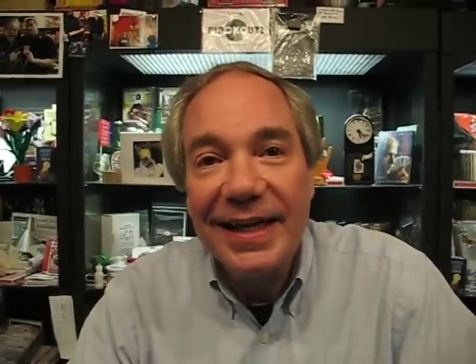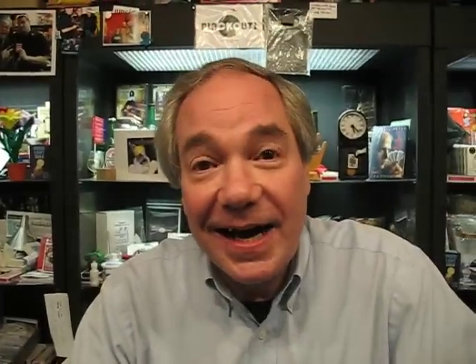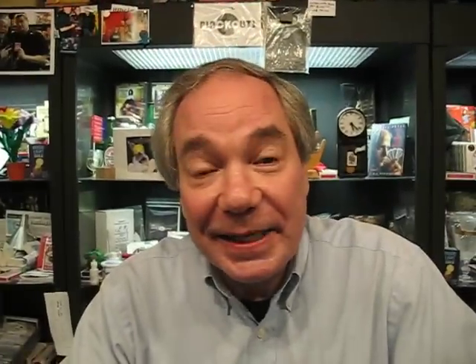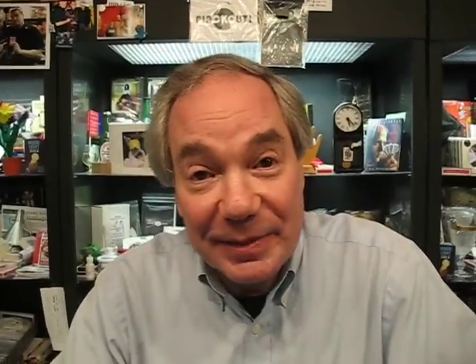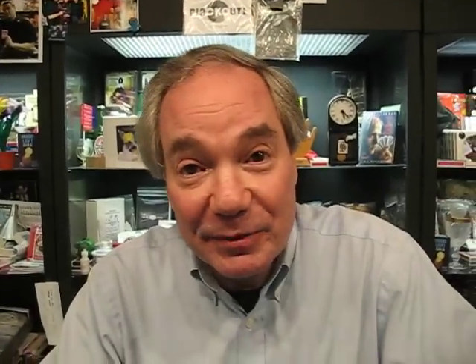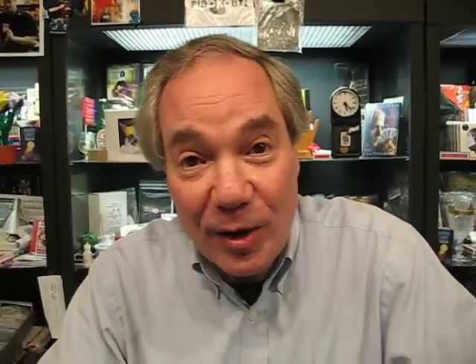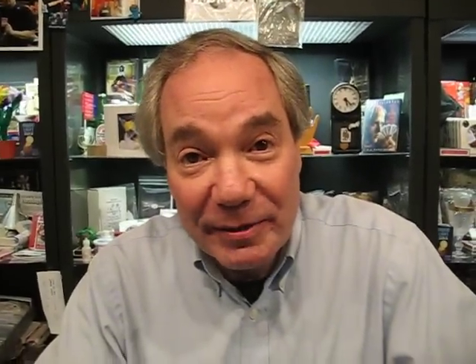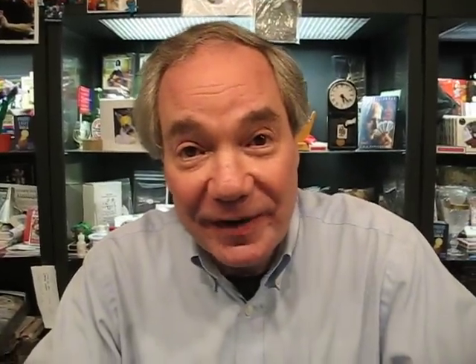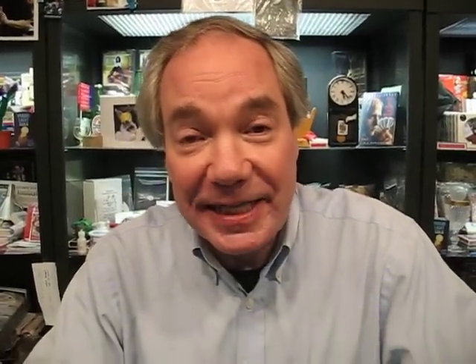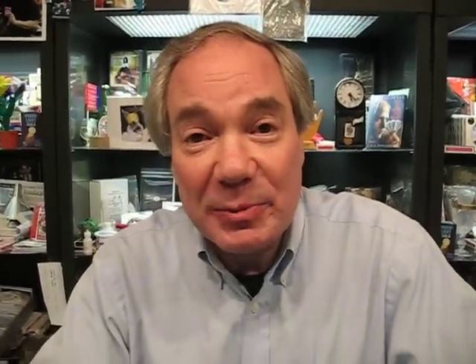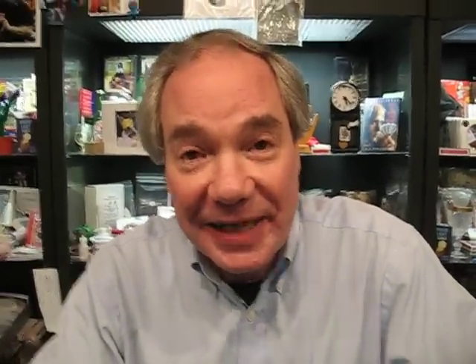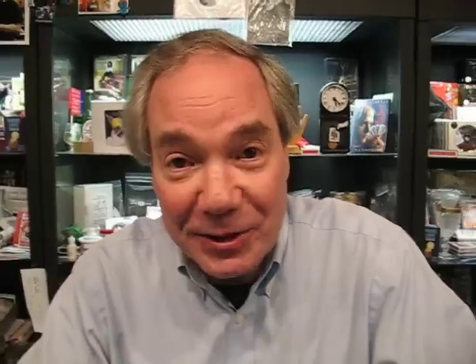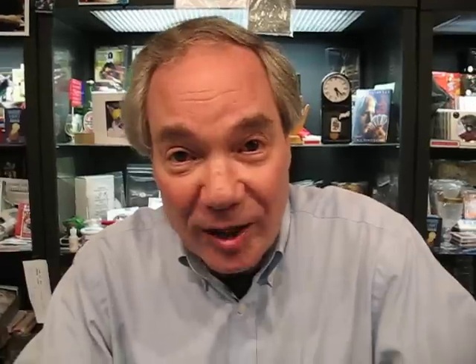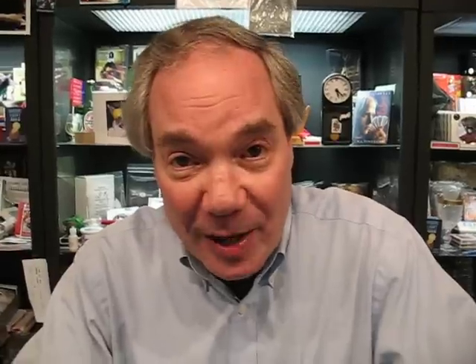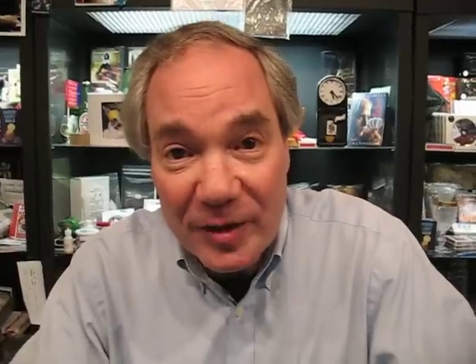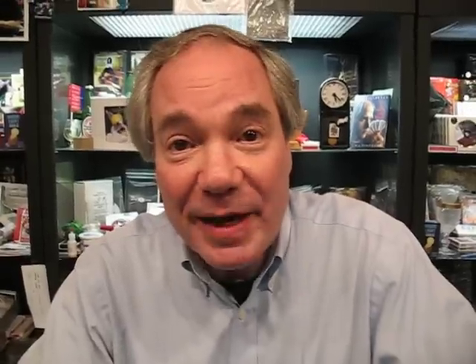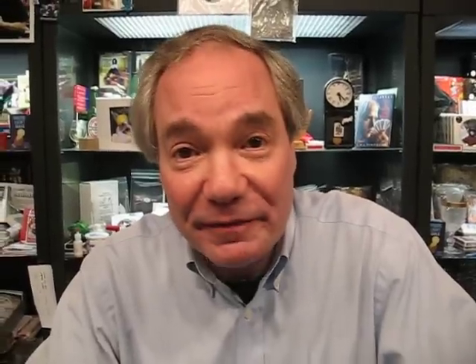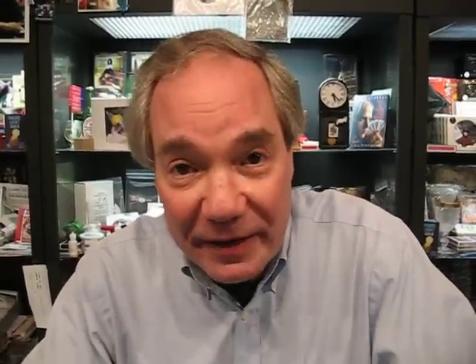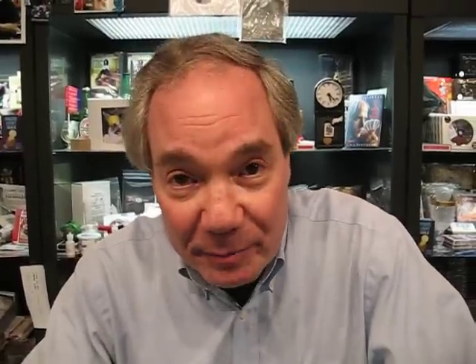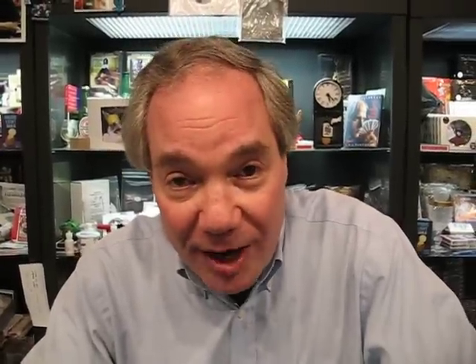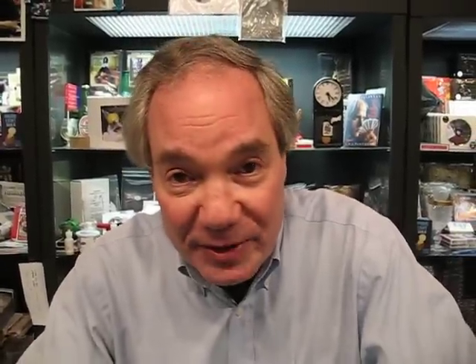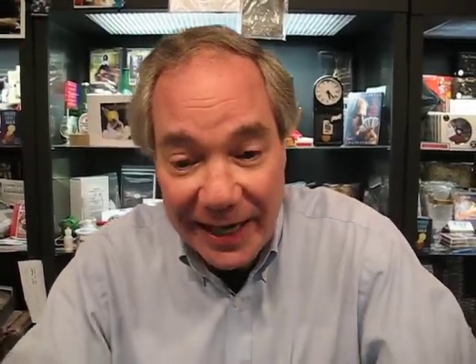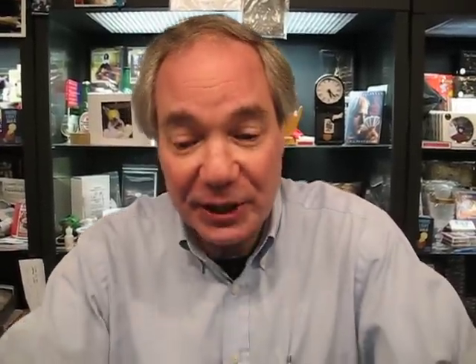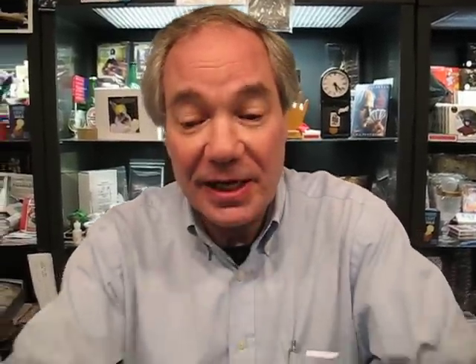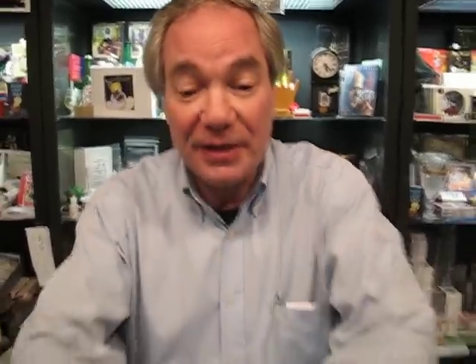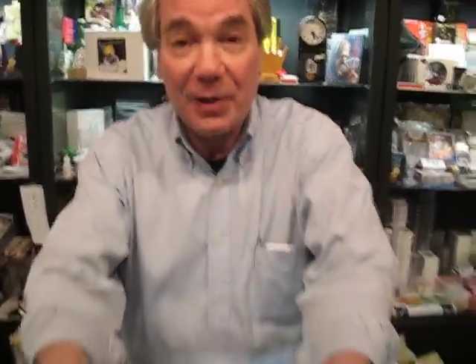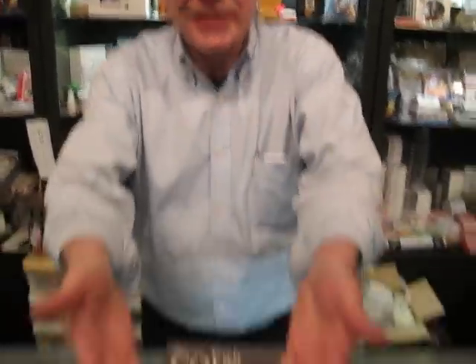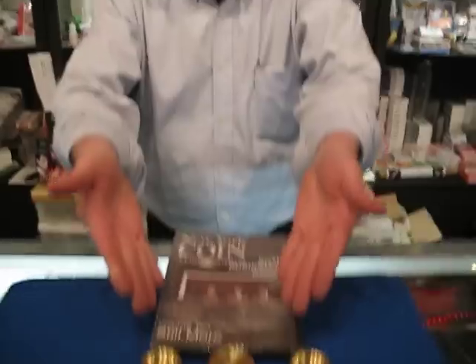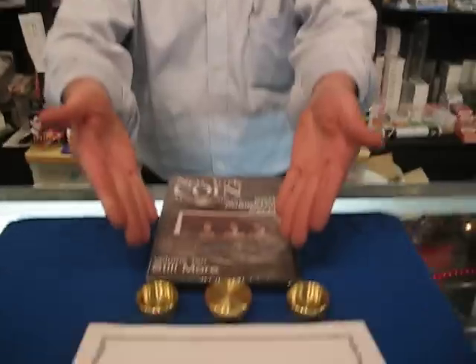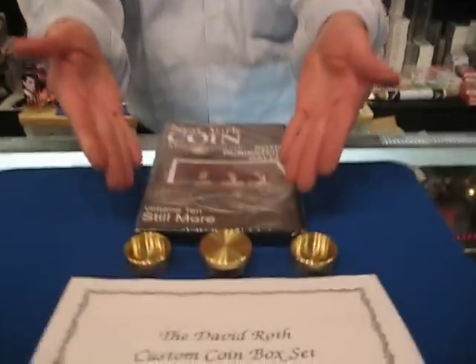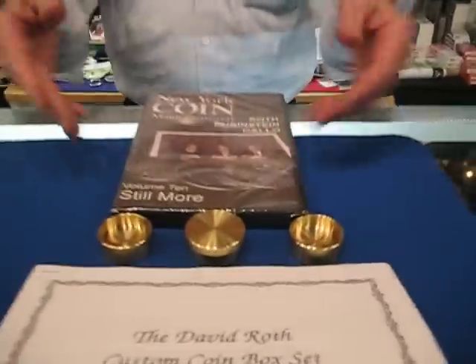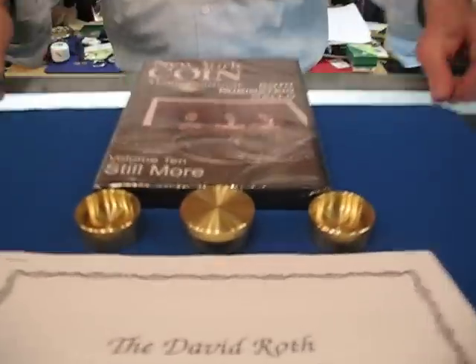Hi, David Roth here at Phantasma, to talk about one of my favorite props in magic: the Okito coin box.